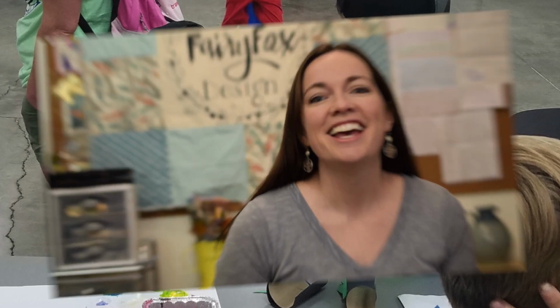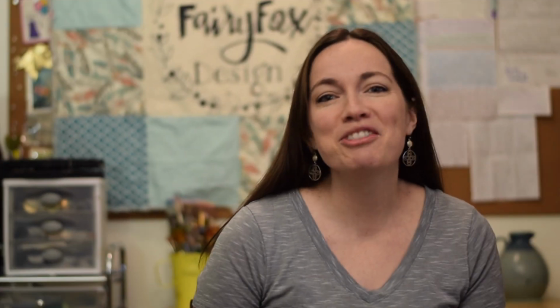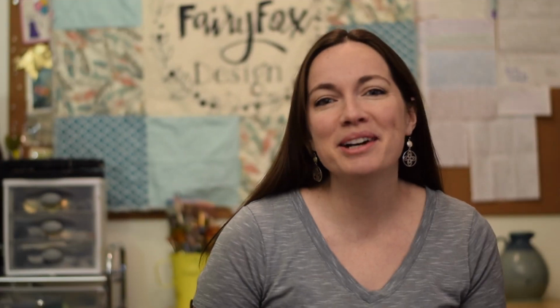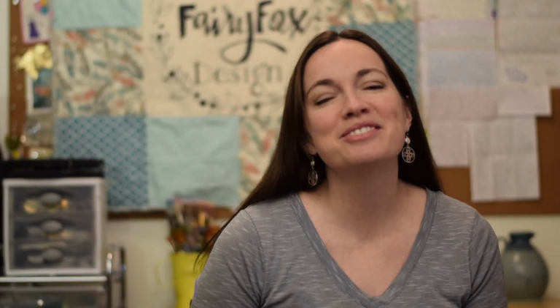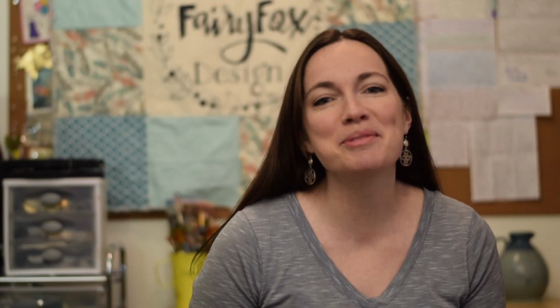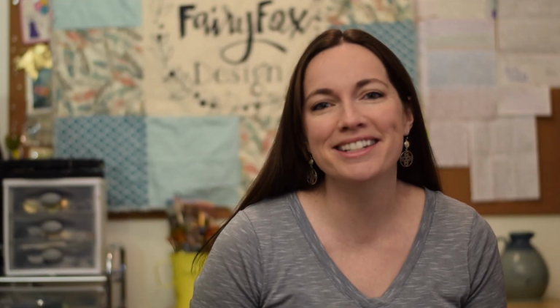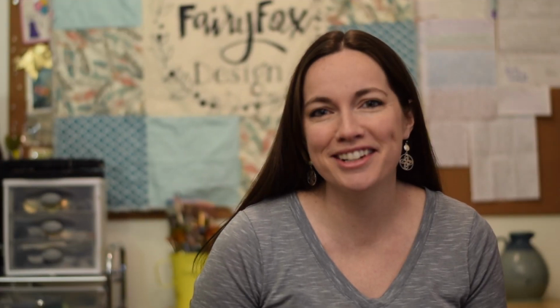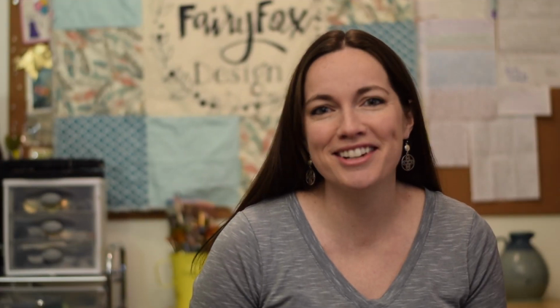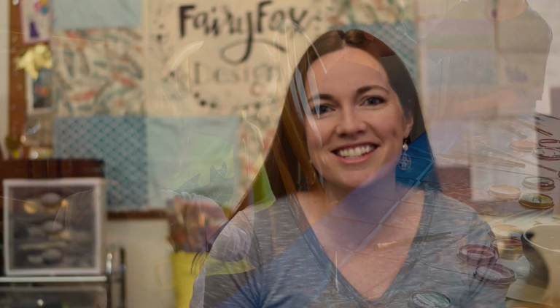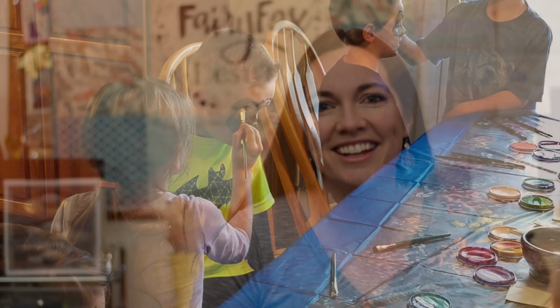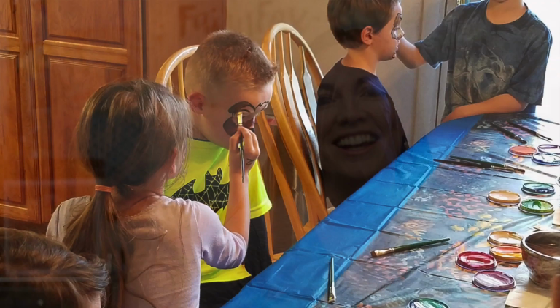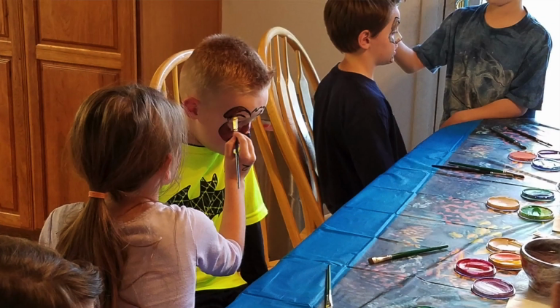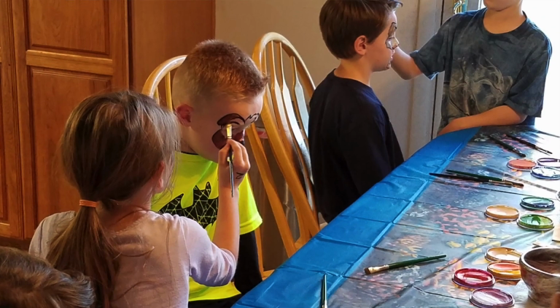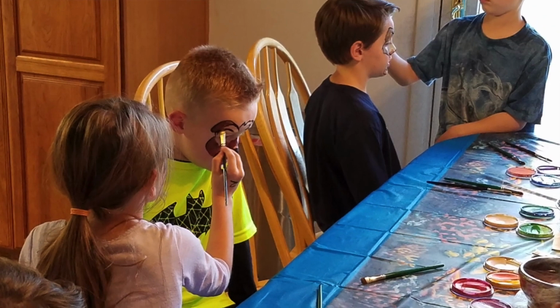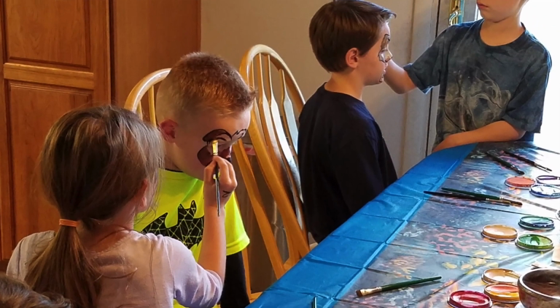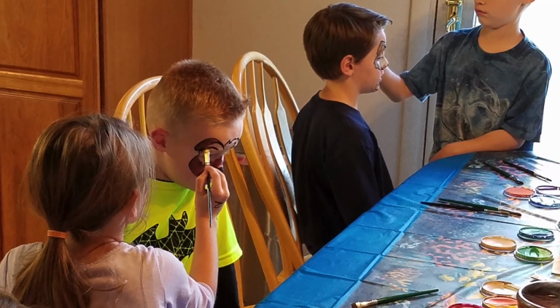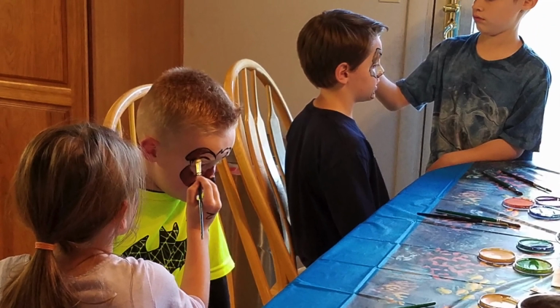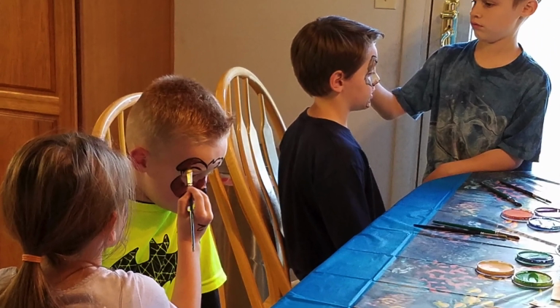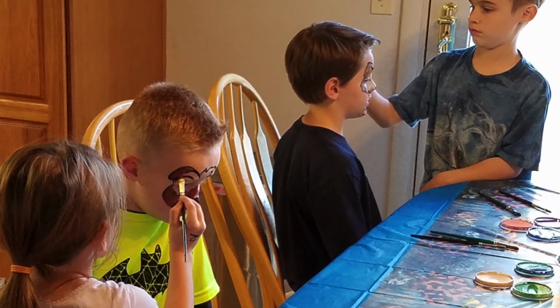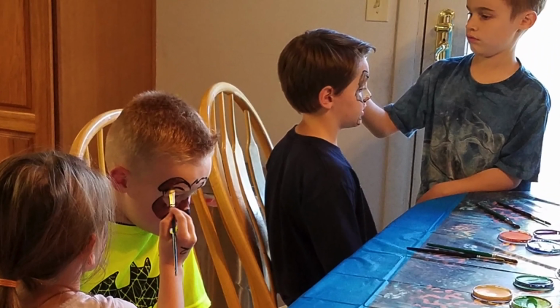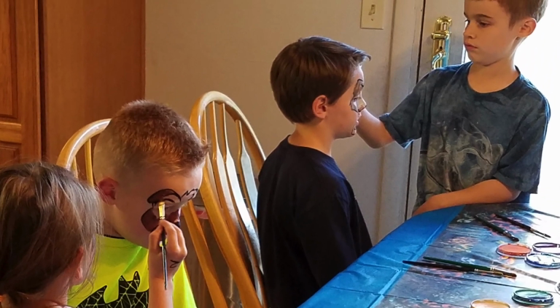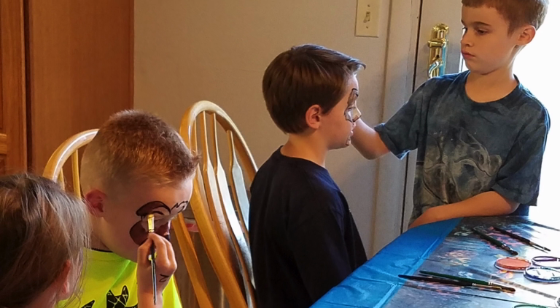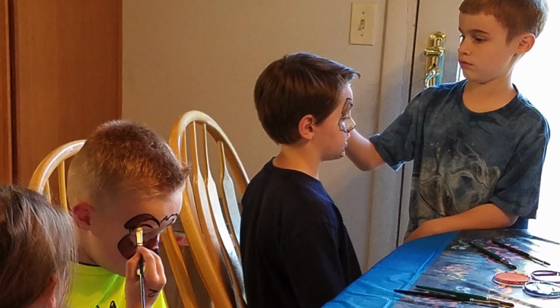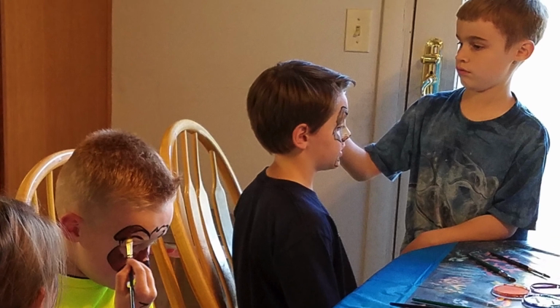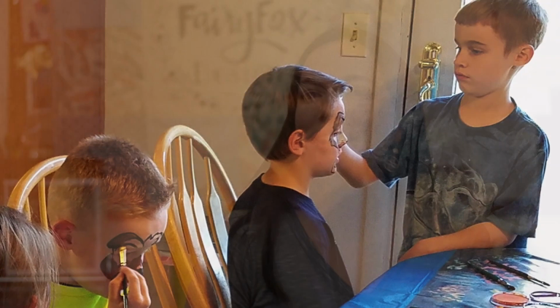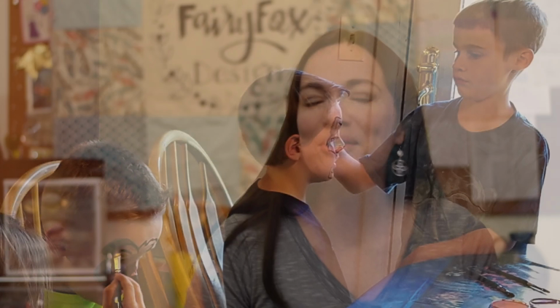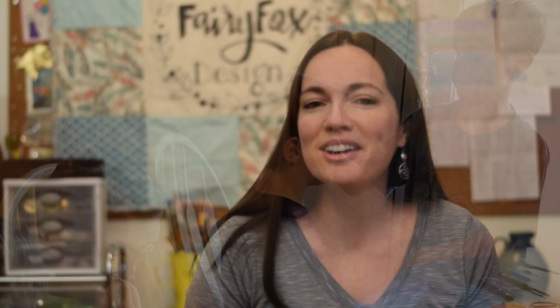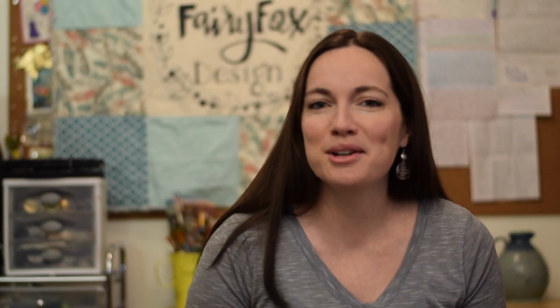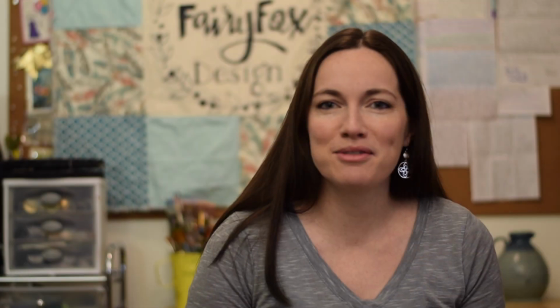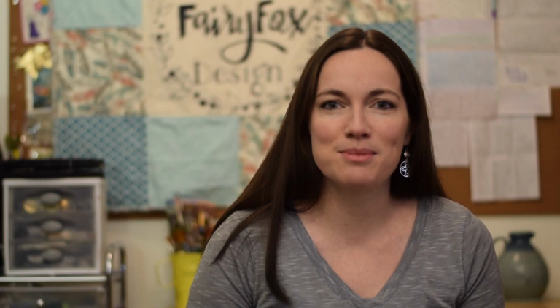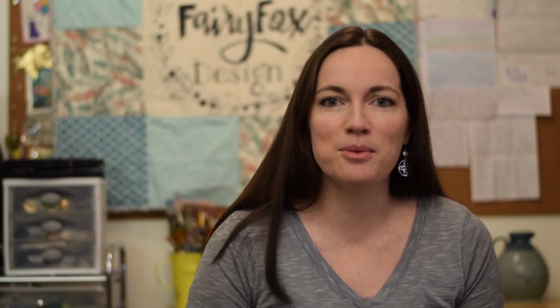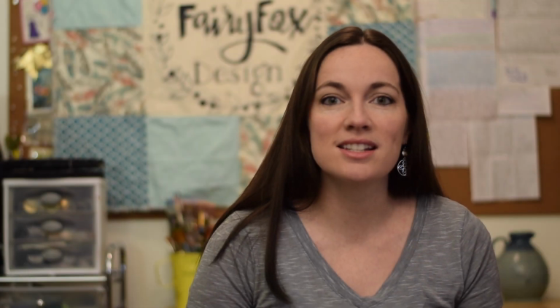Hey everyone, welcome back to Fairy Fox Design. Today we get to talk about coloring book face painting. Let me walk you through how coloring book face painting works.